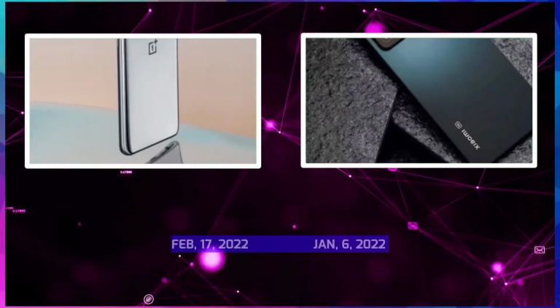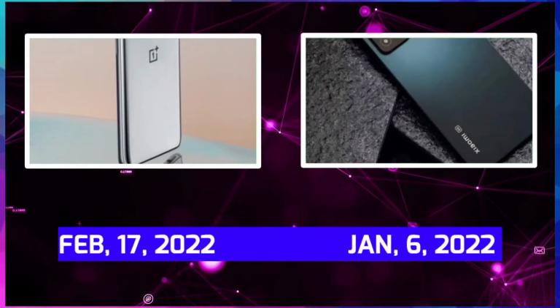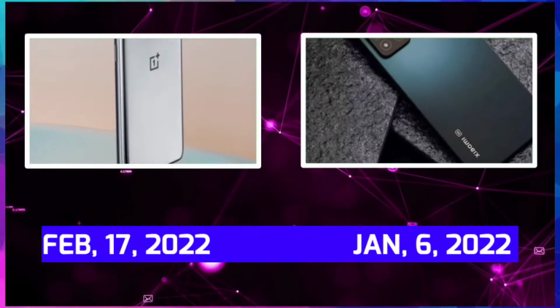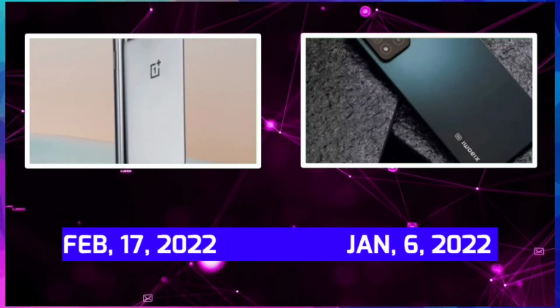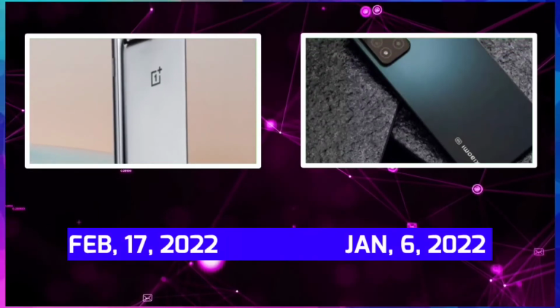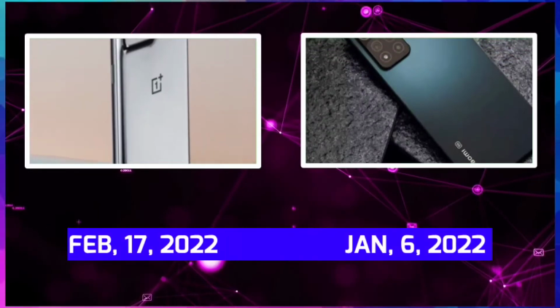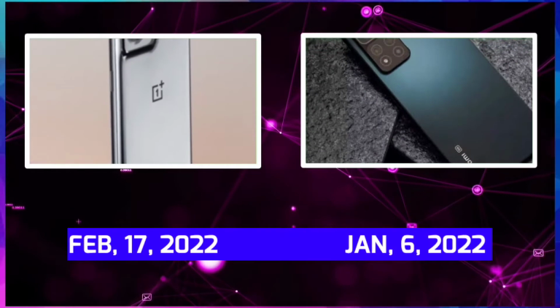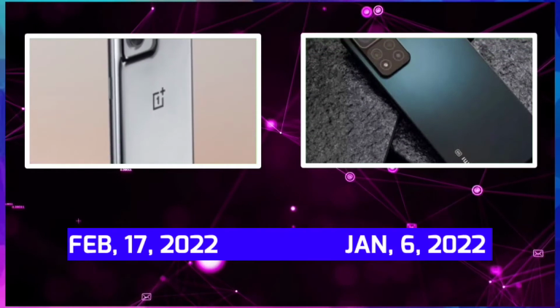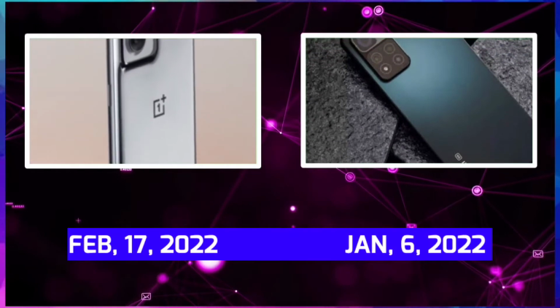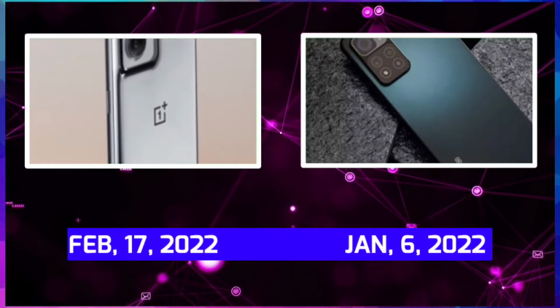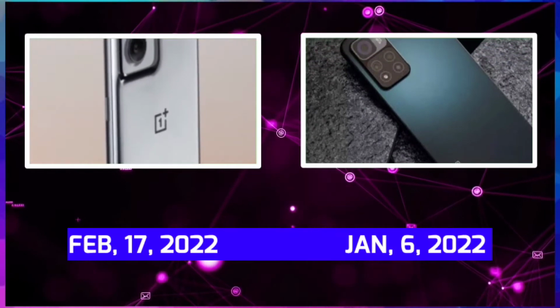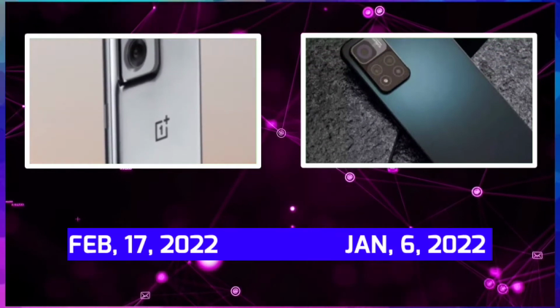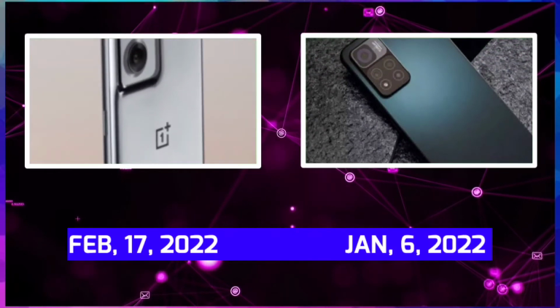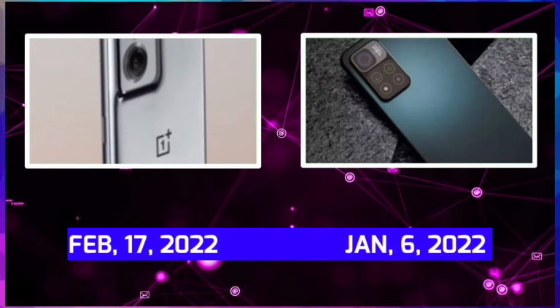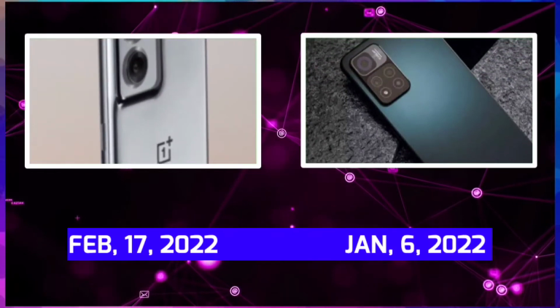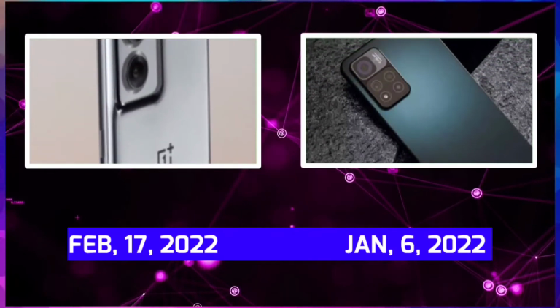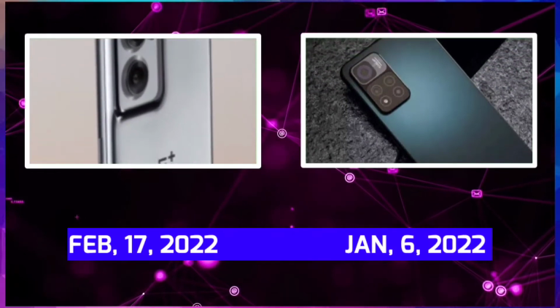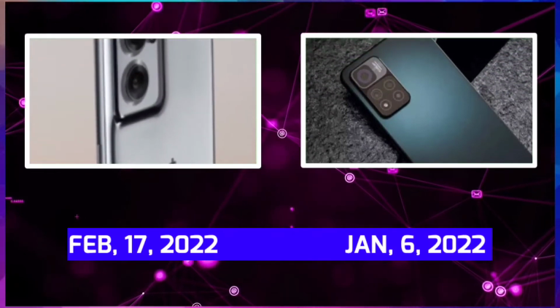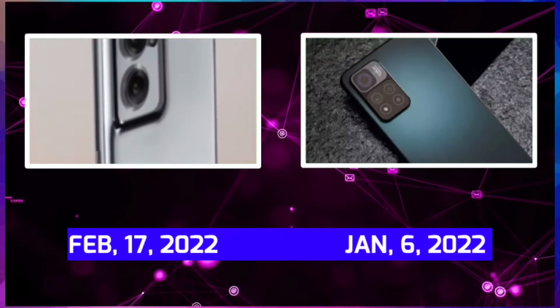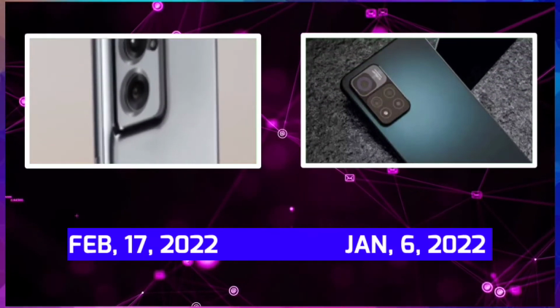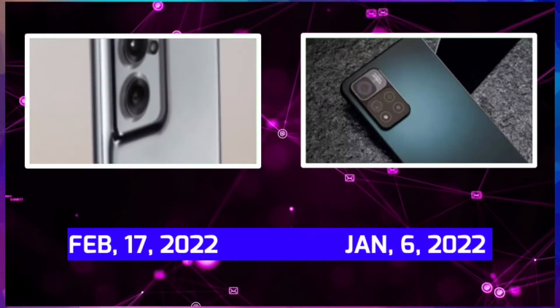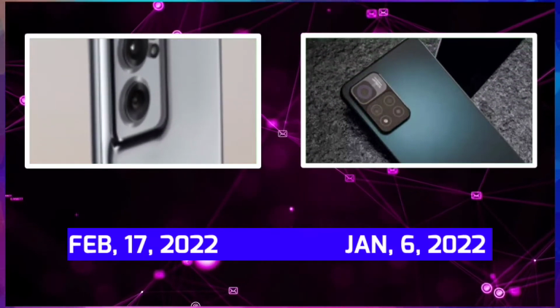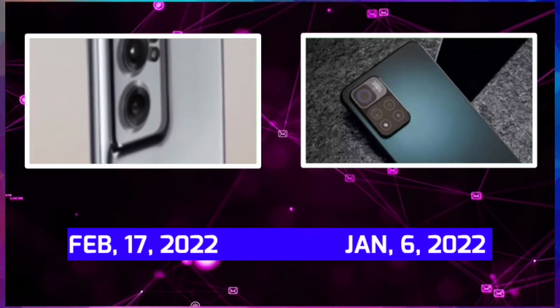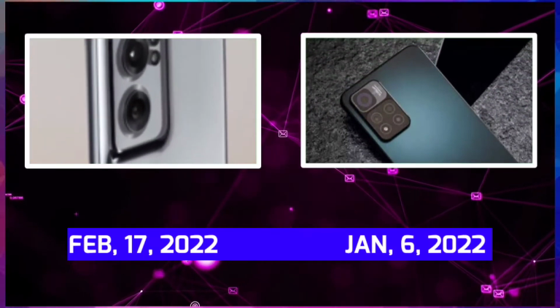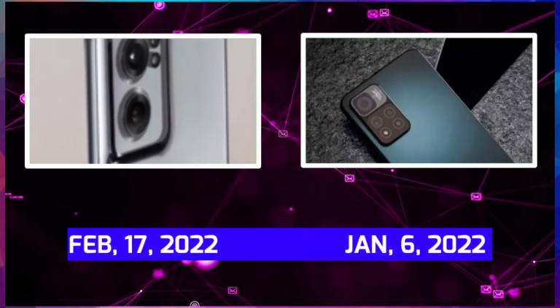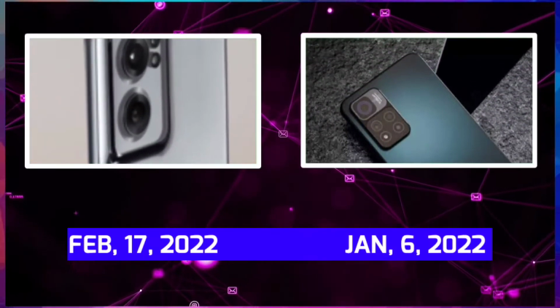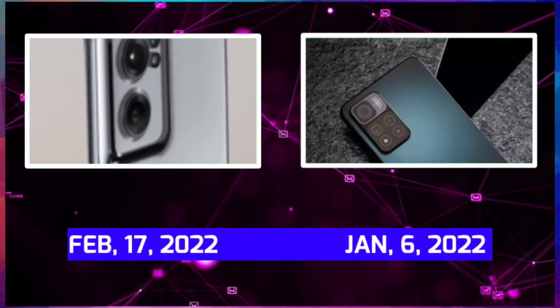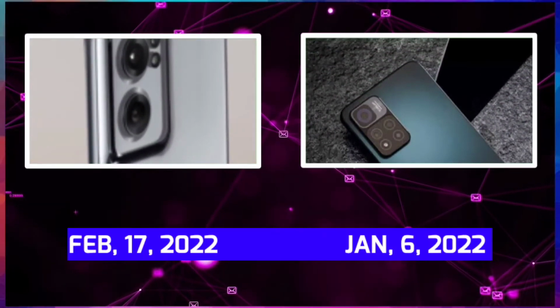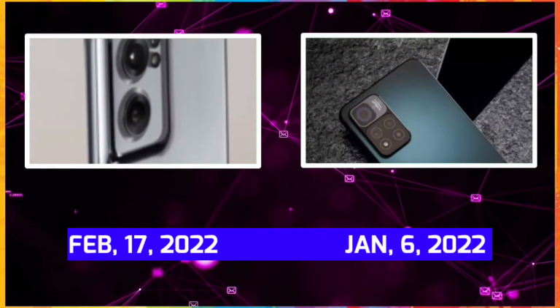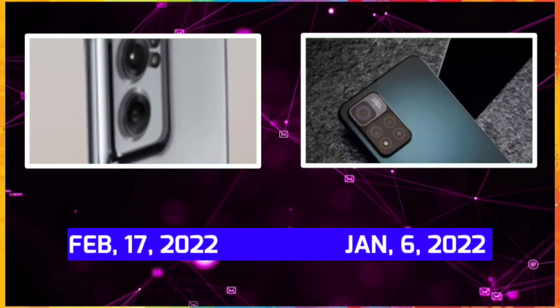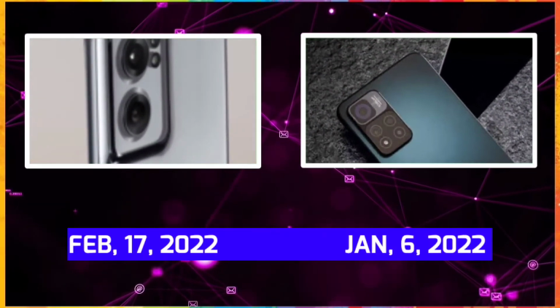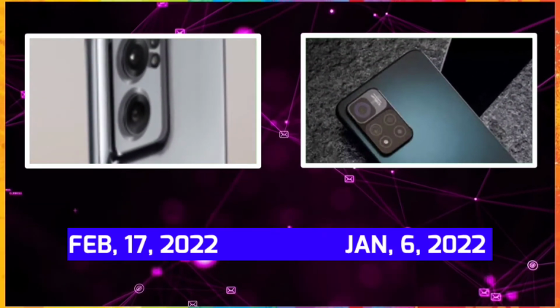On the launchers, OnePlus Nord CE 2 is launched on February 17, 2022, and Xiaomi 11 on January 6, 2022.